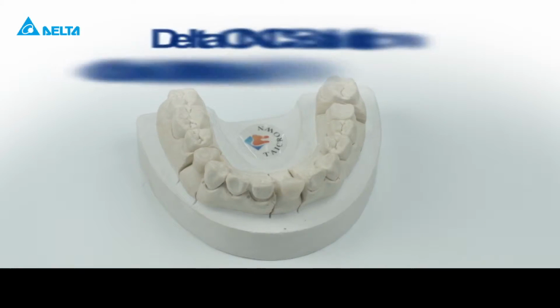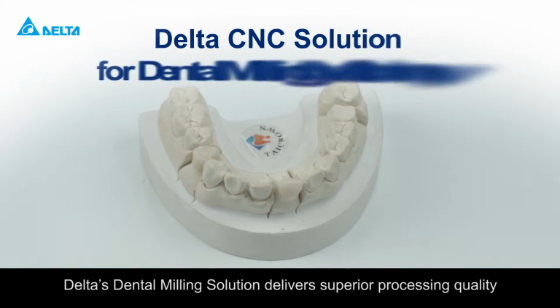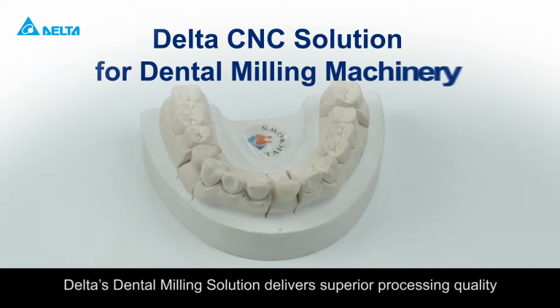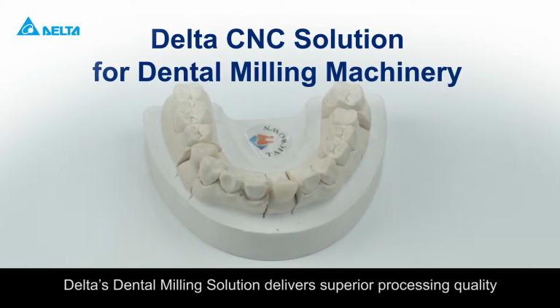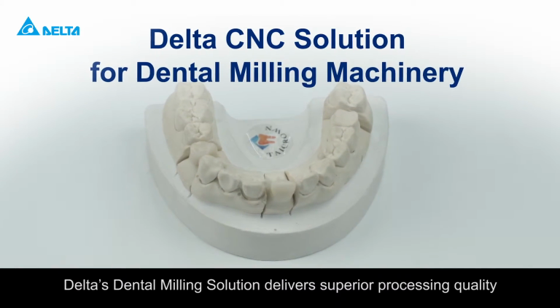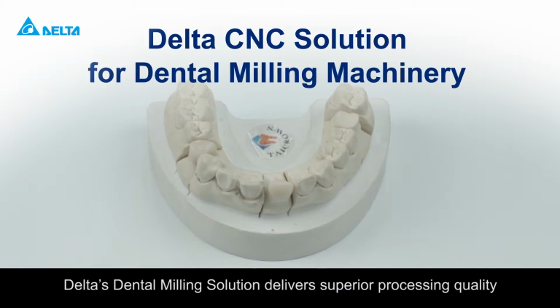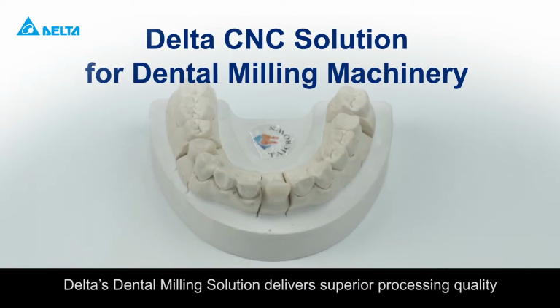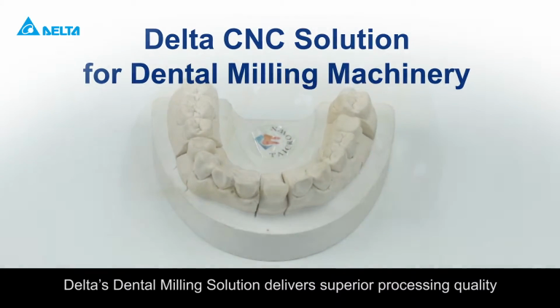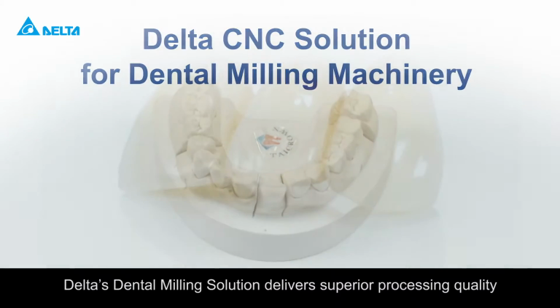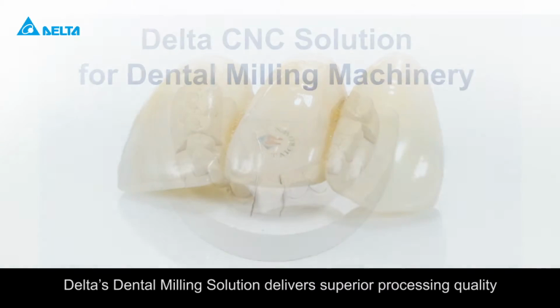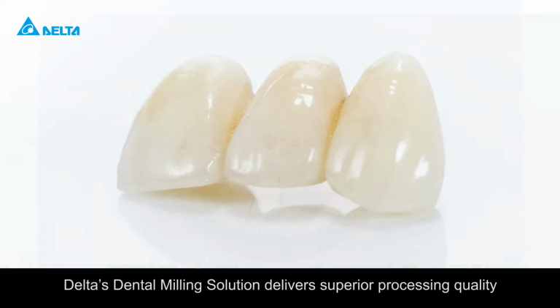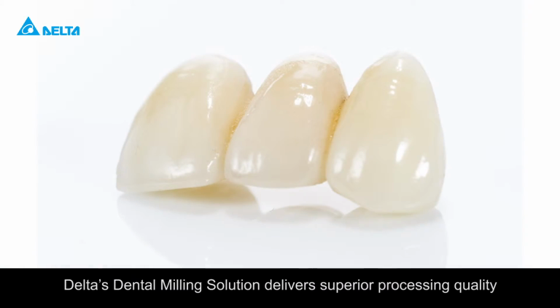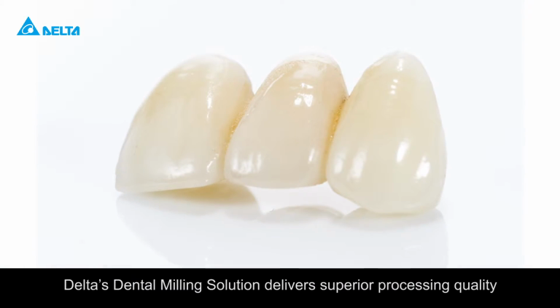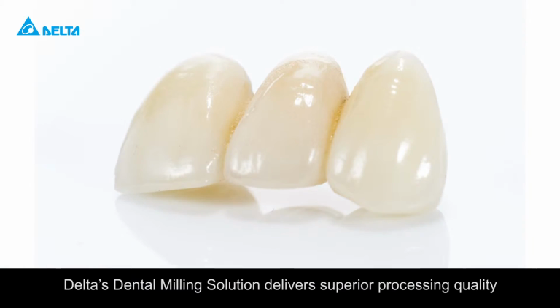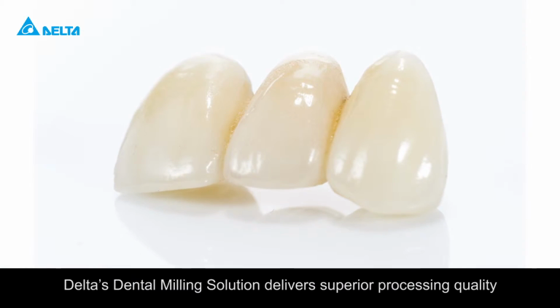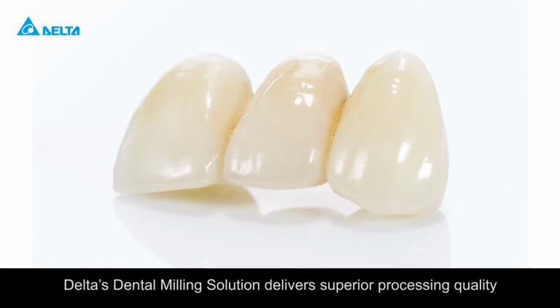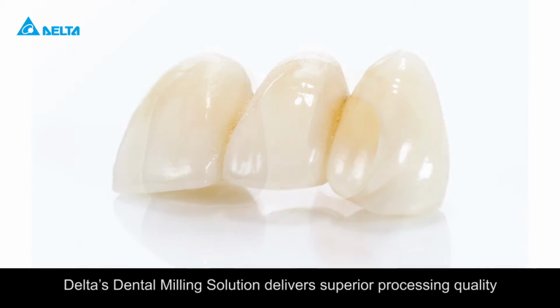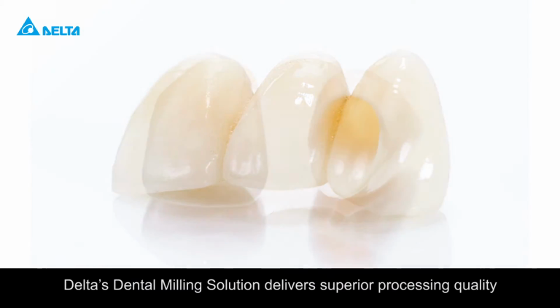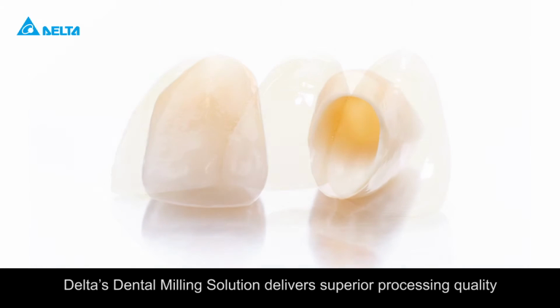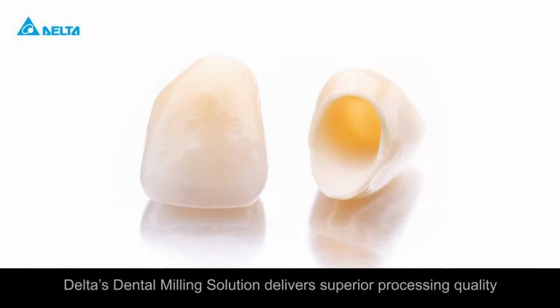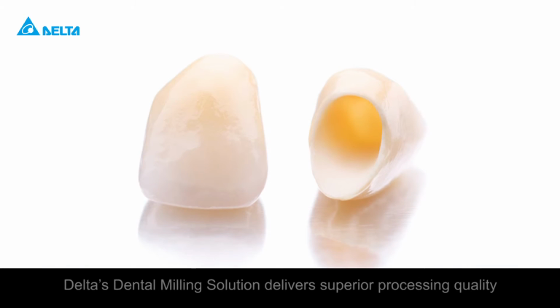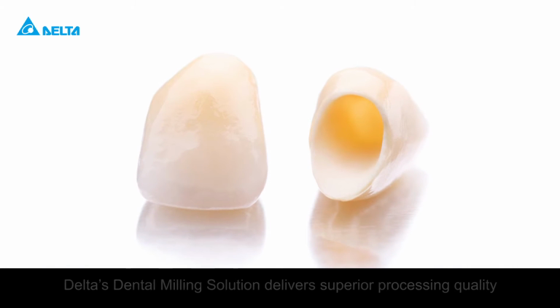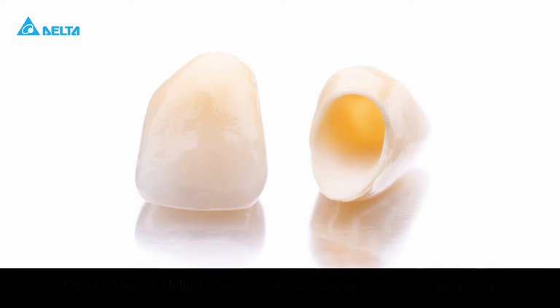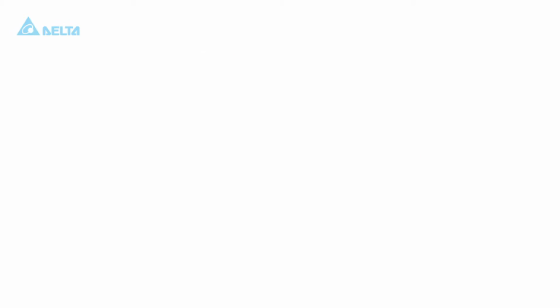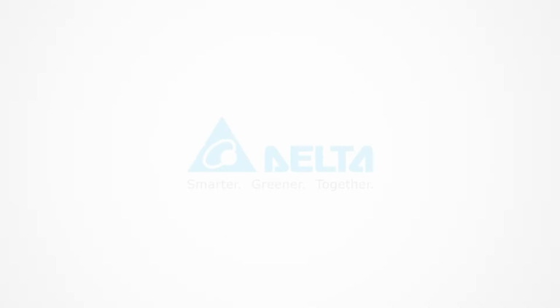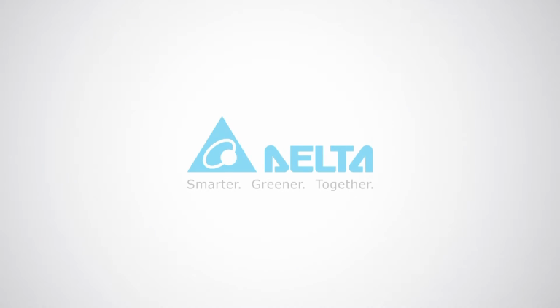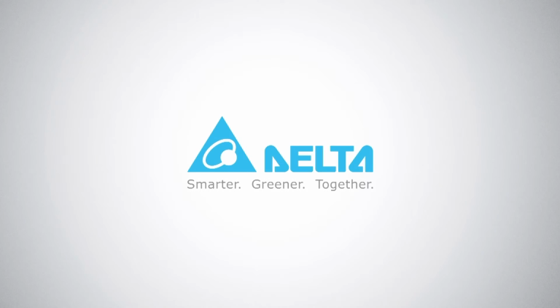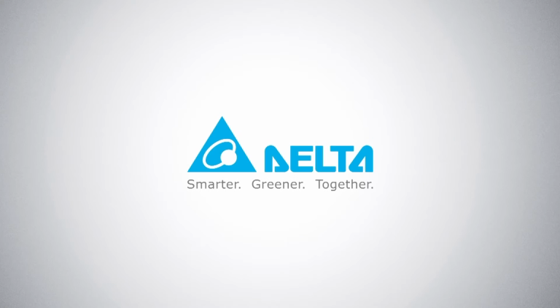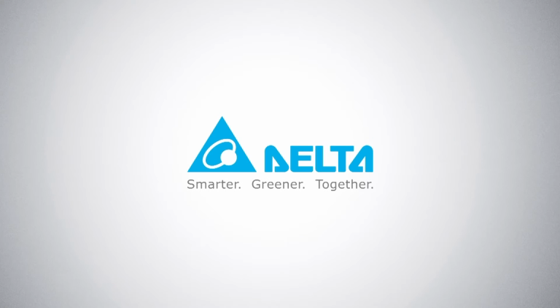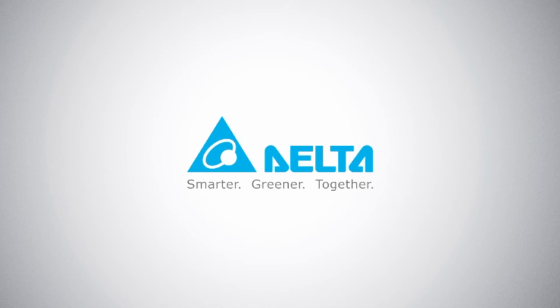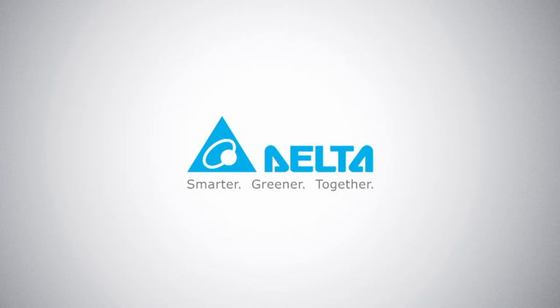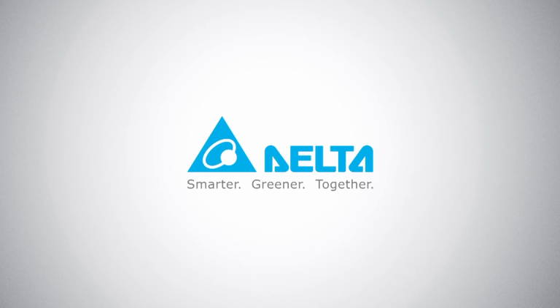Delta's dental milling solution delivers superior processing quality. Your best CNC choice.